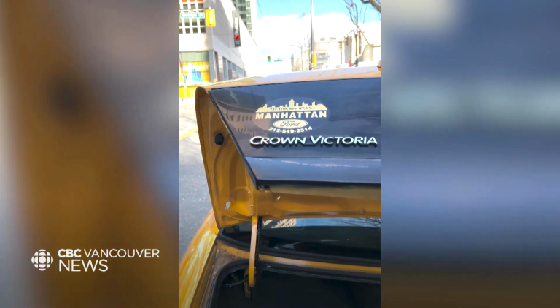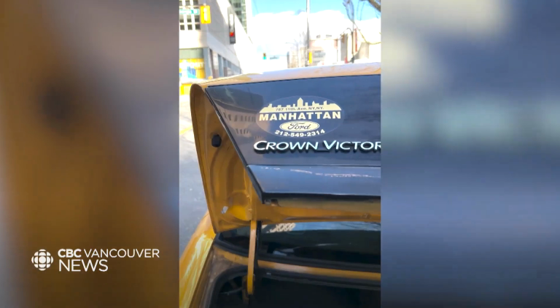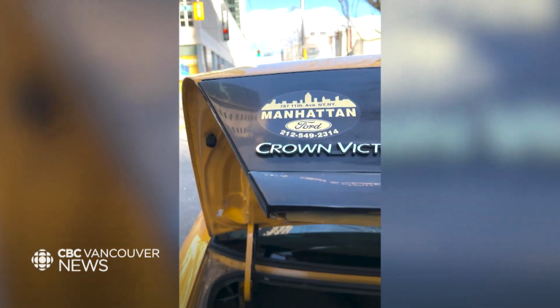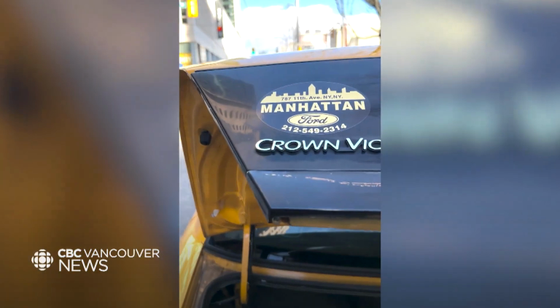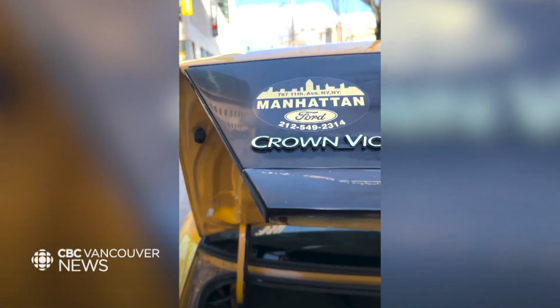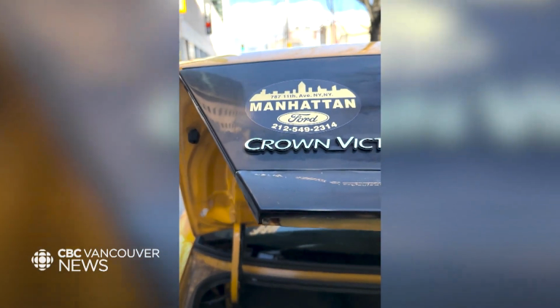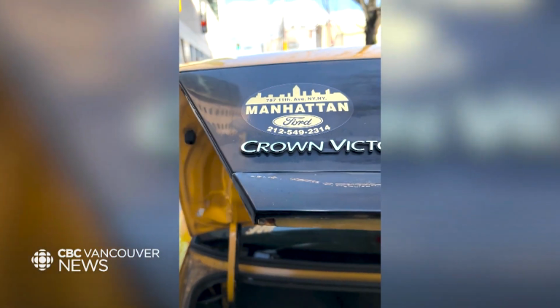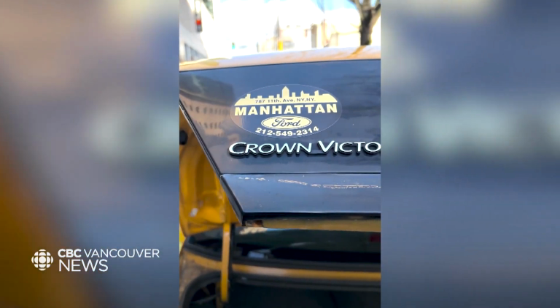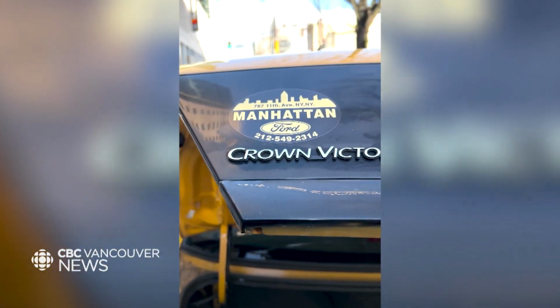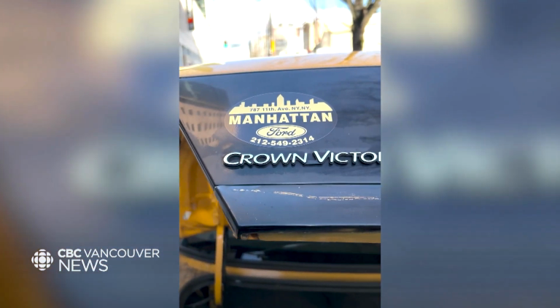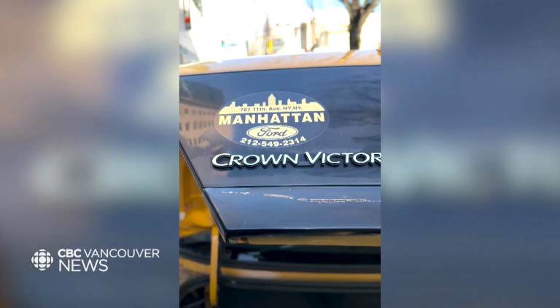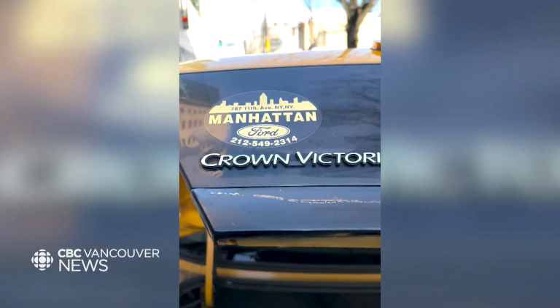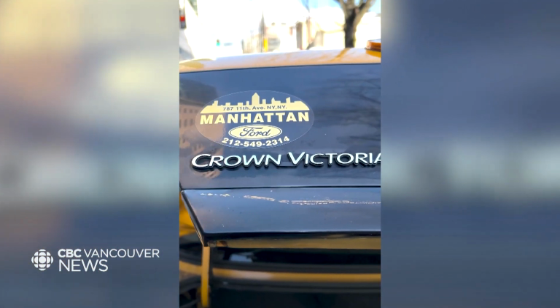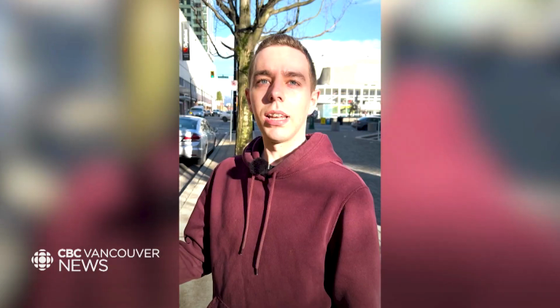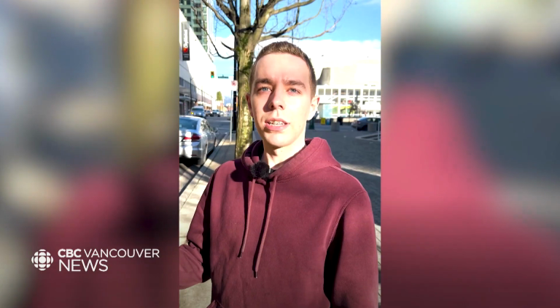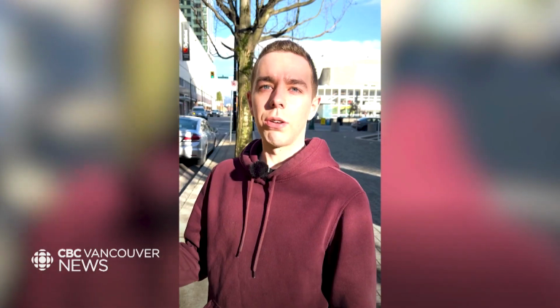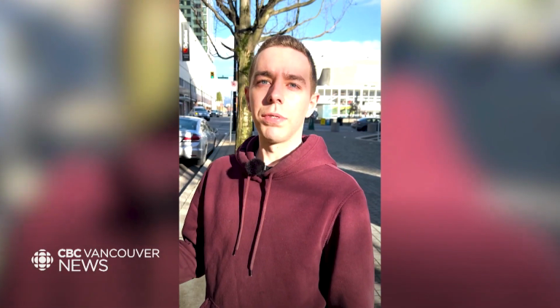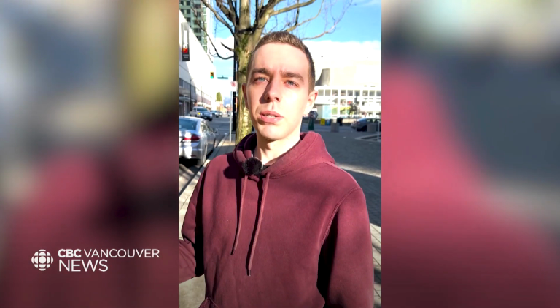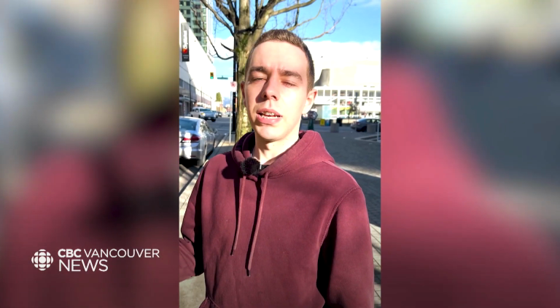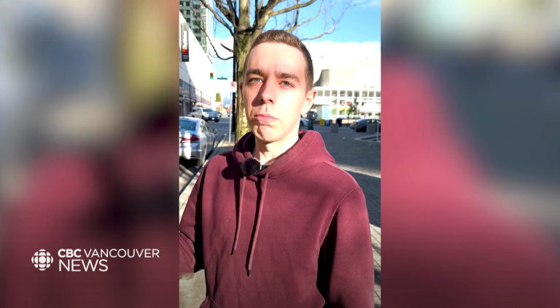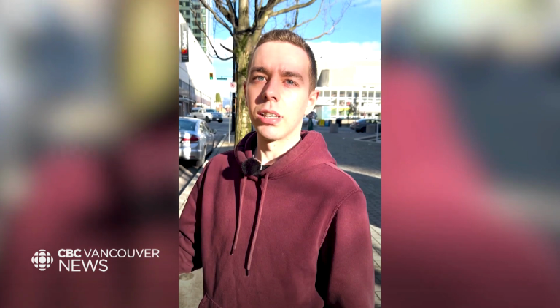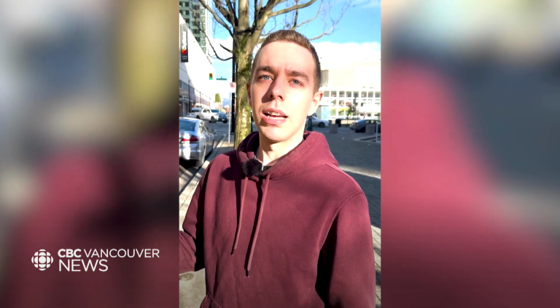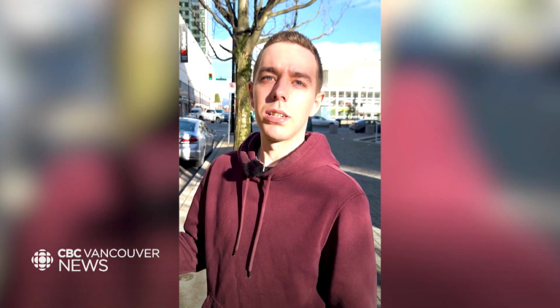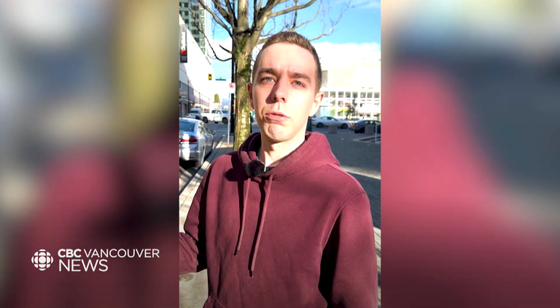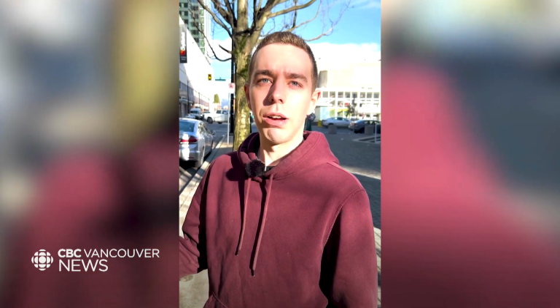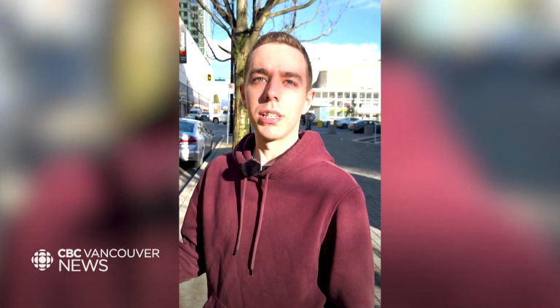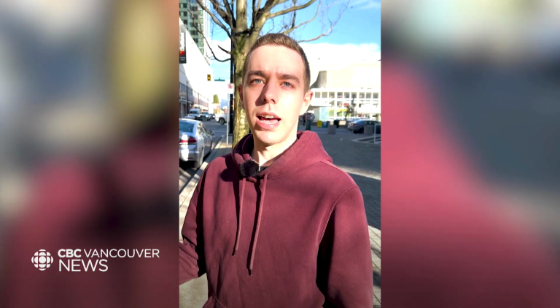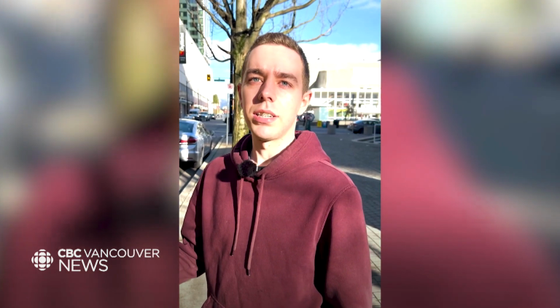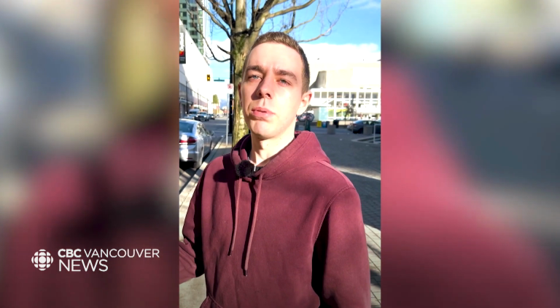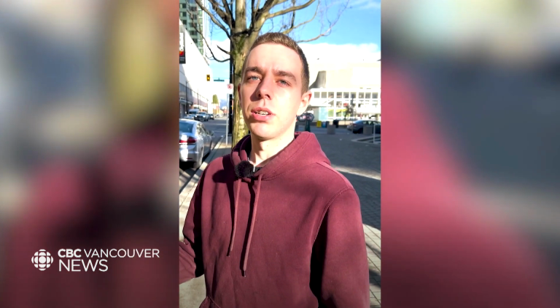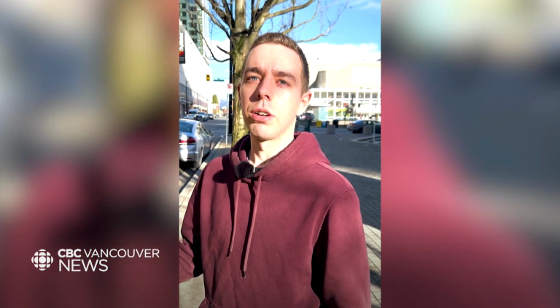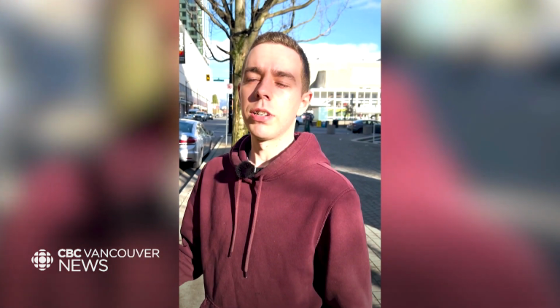This car, being a 2011, was one of the last Crown Vics made and one of the last Crown Vic taxis put into service.